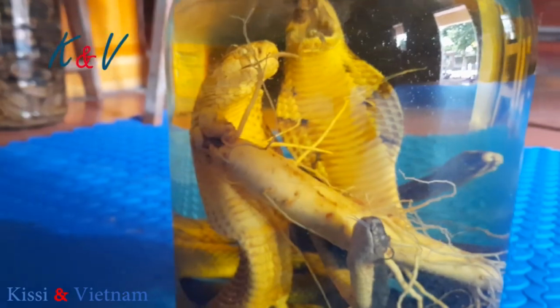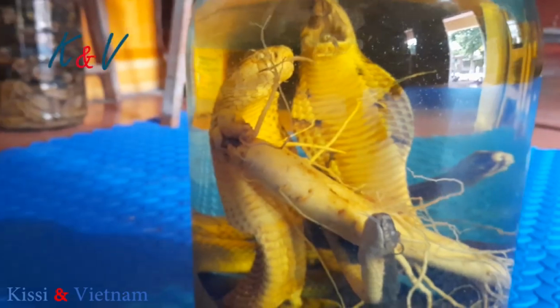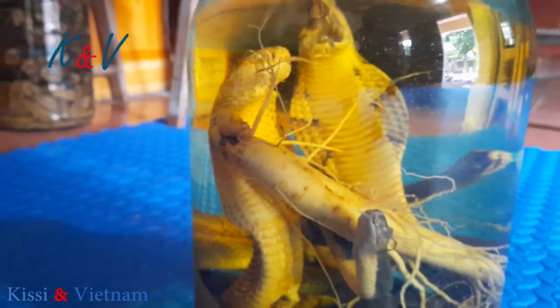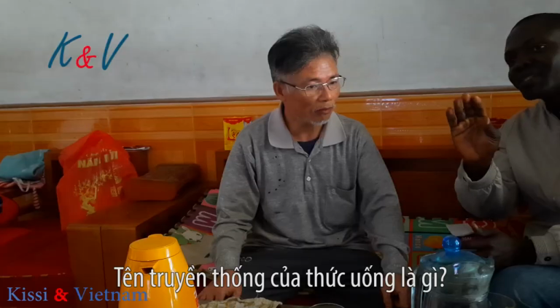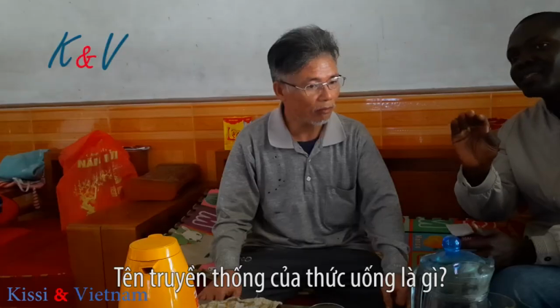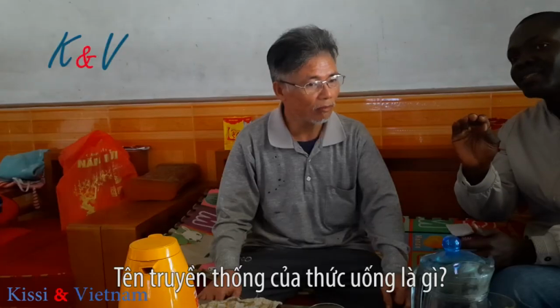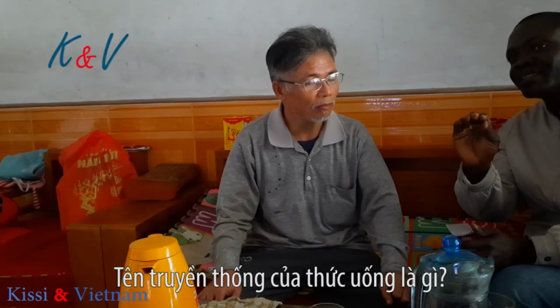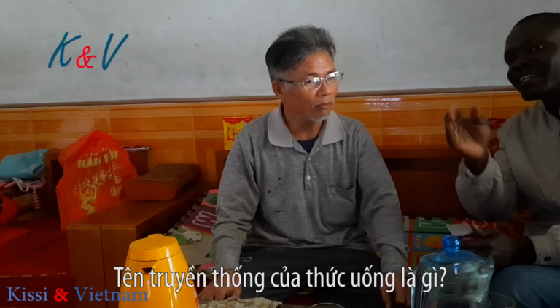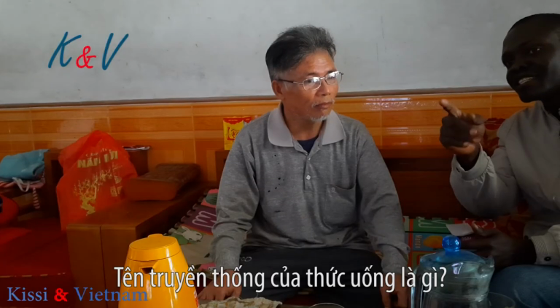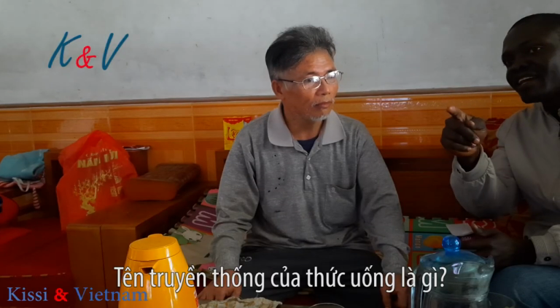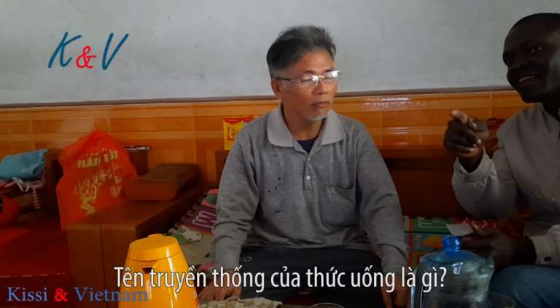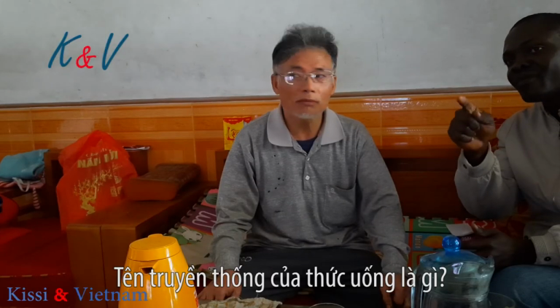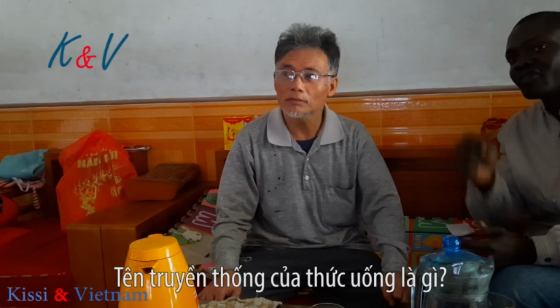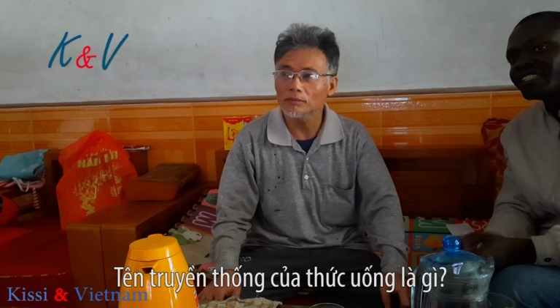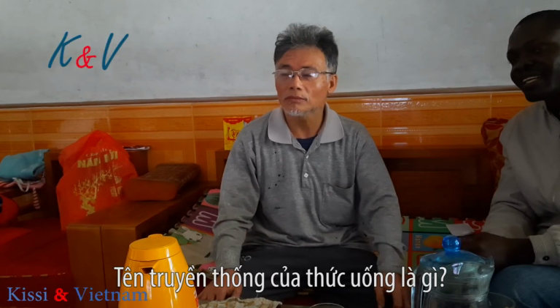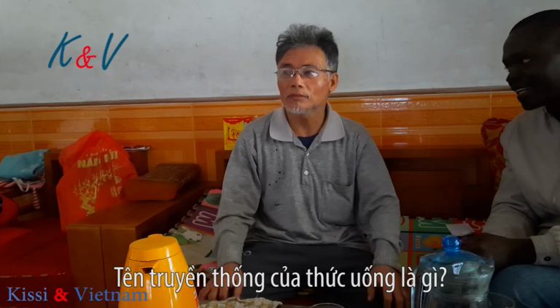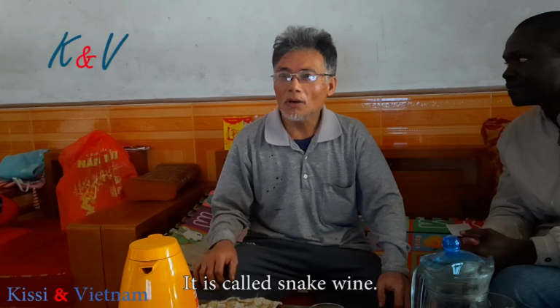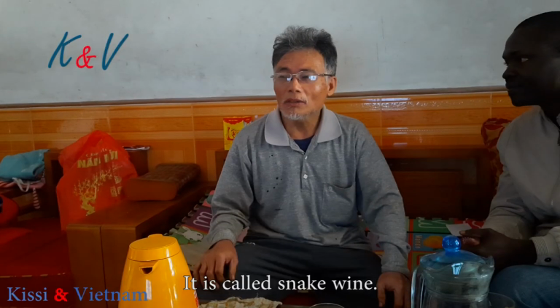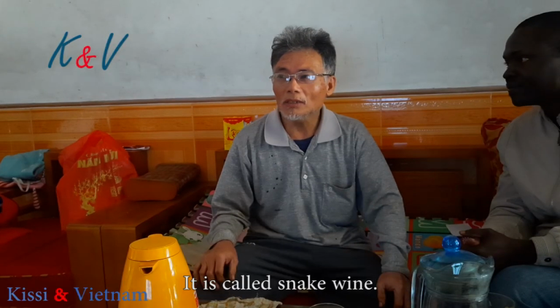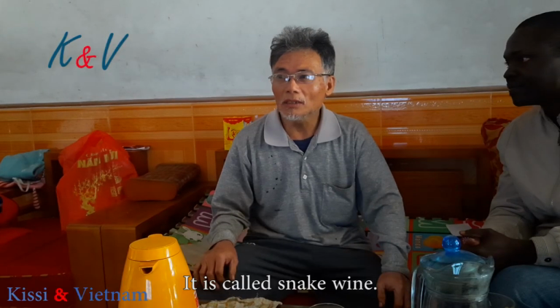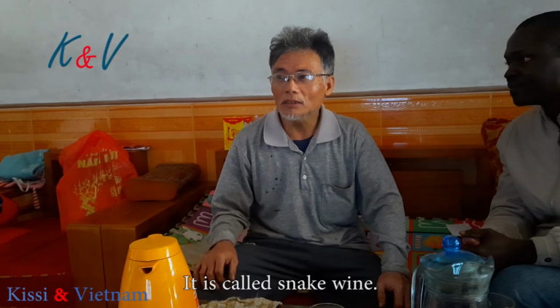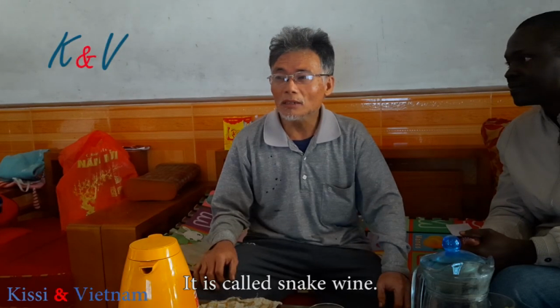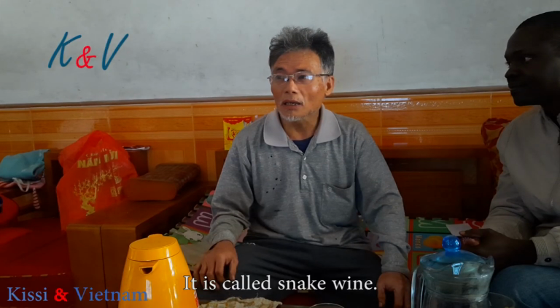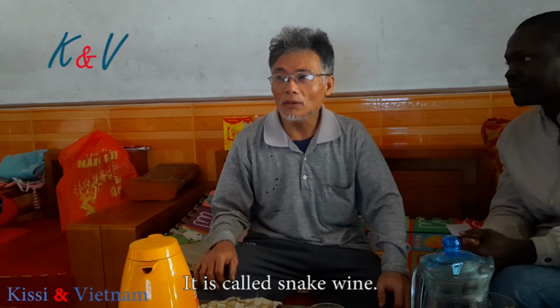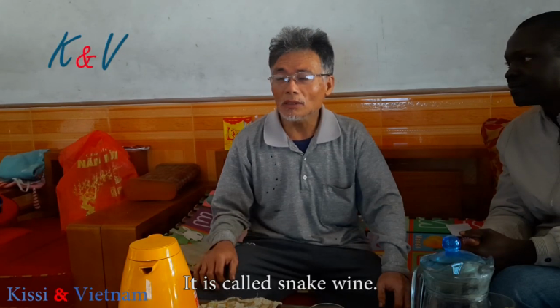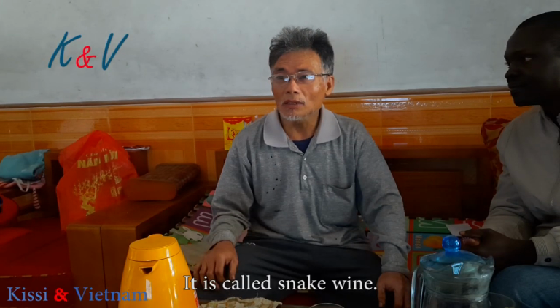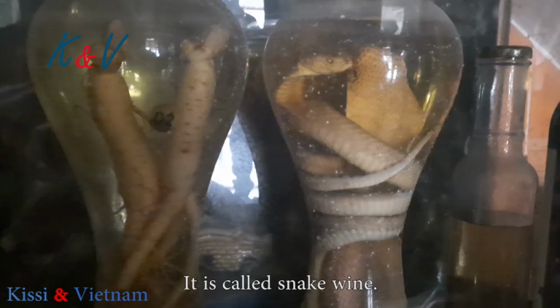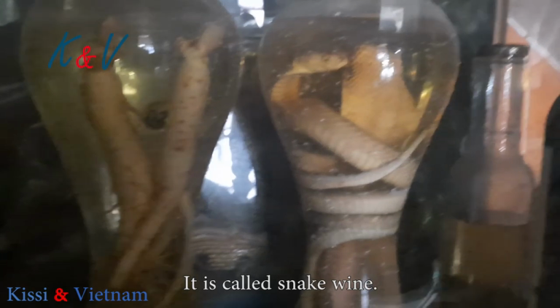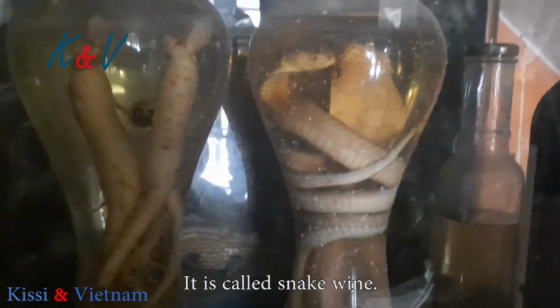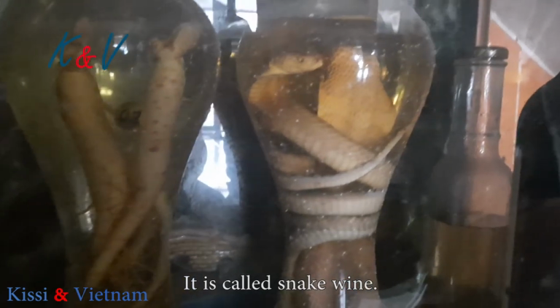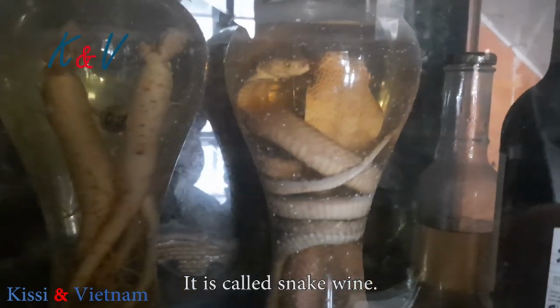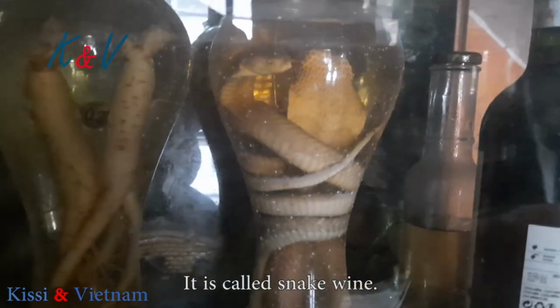What is the traditional name of the drink? It's very strange — it's called rượu rắn.